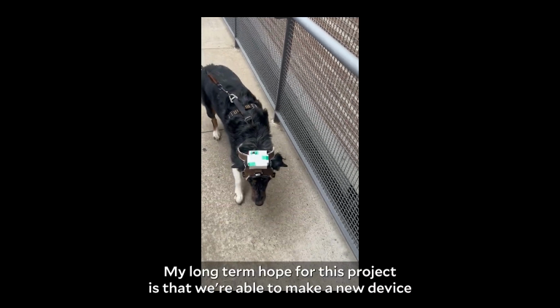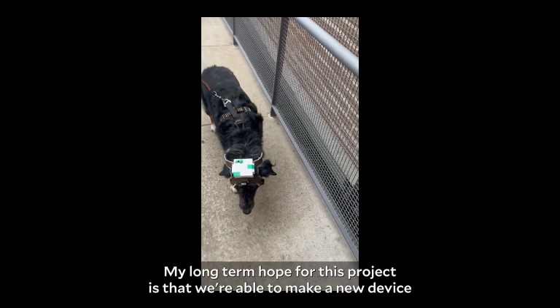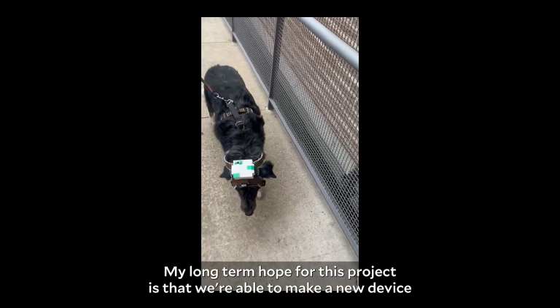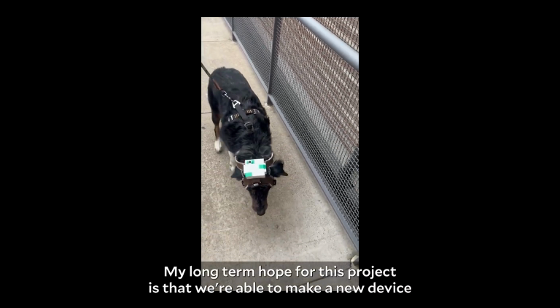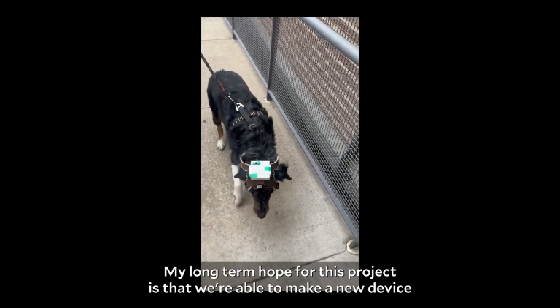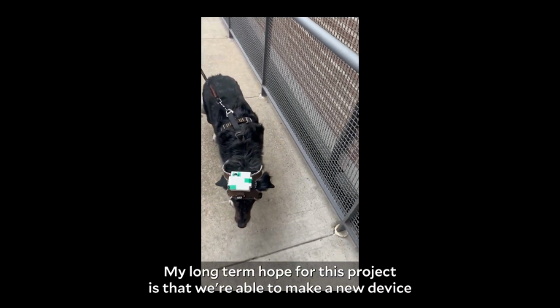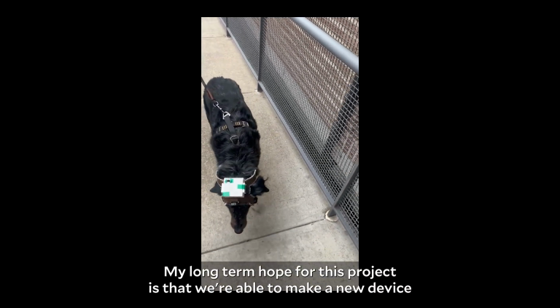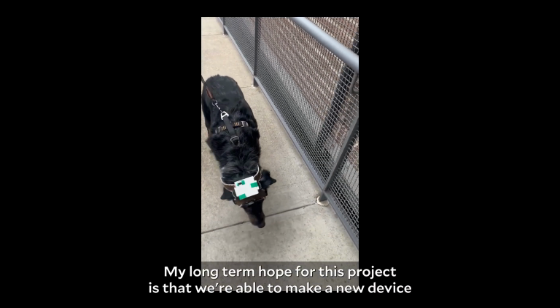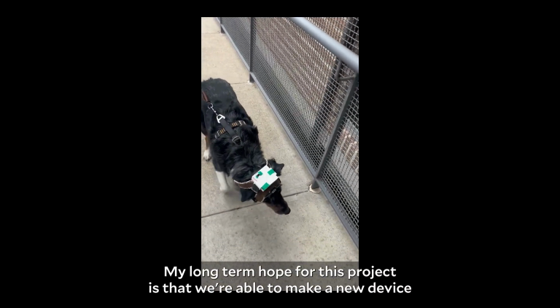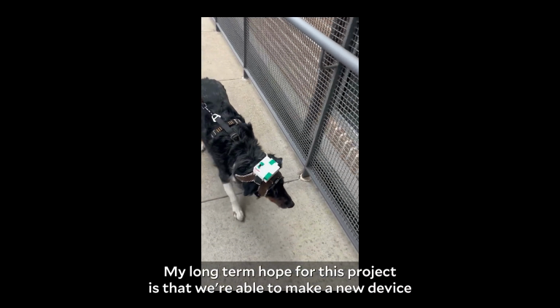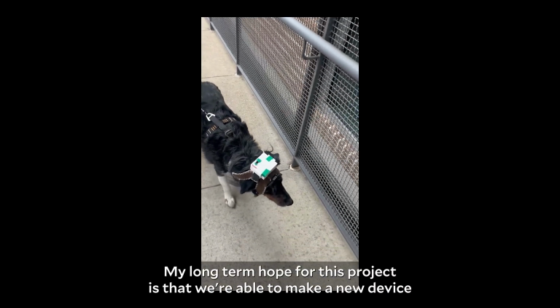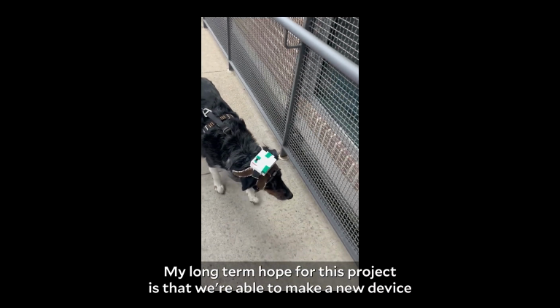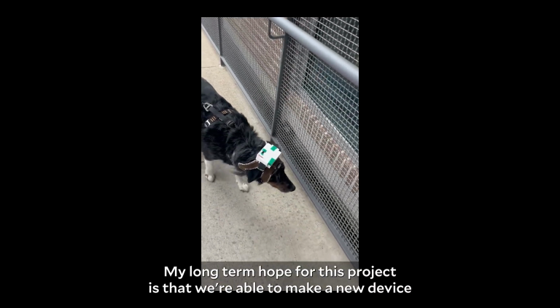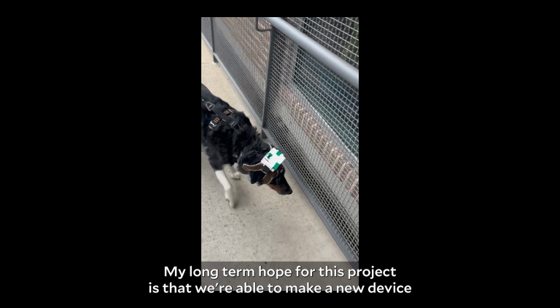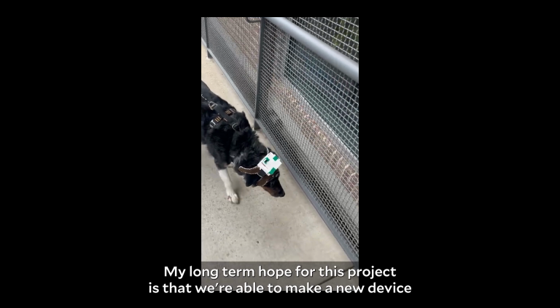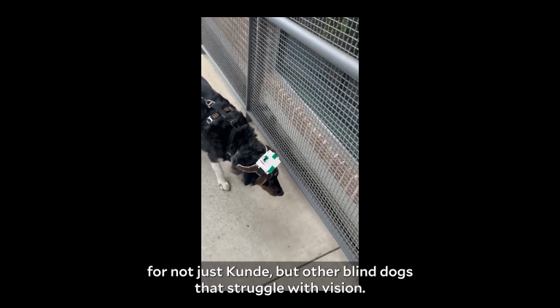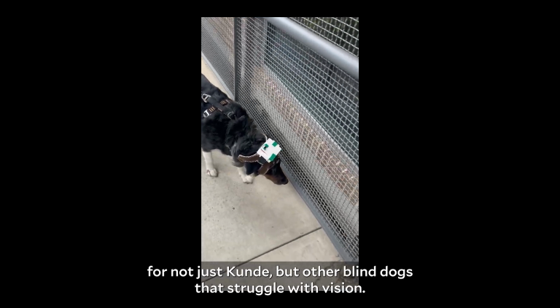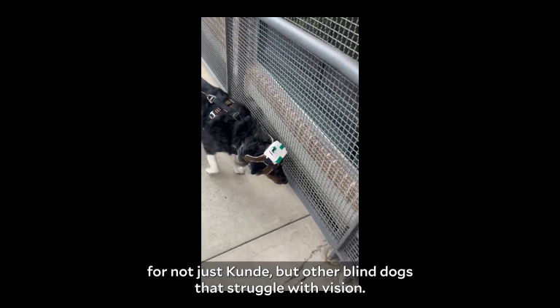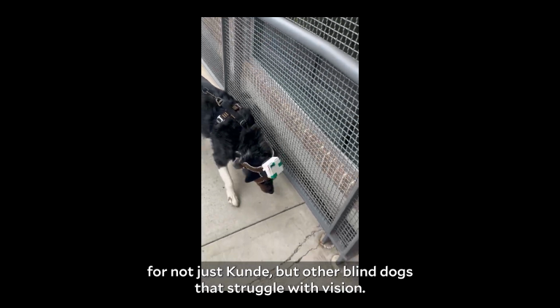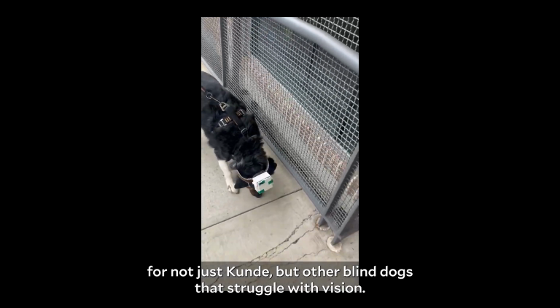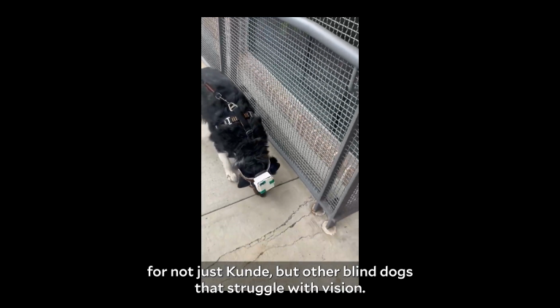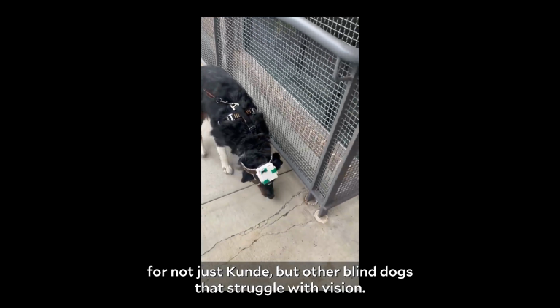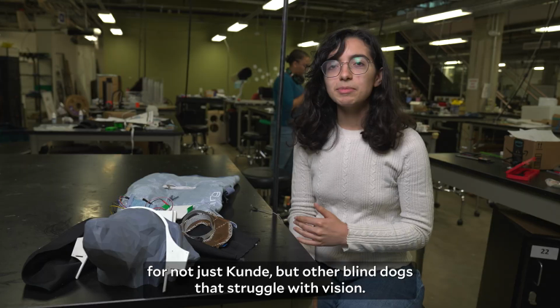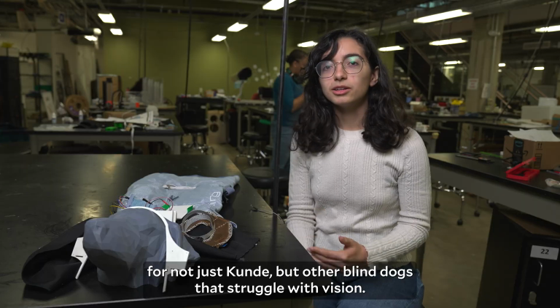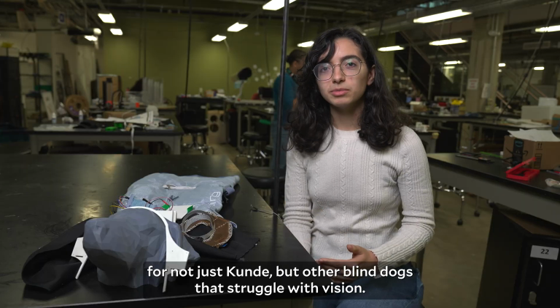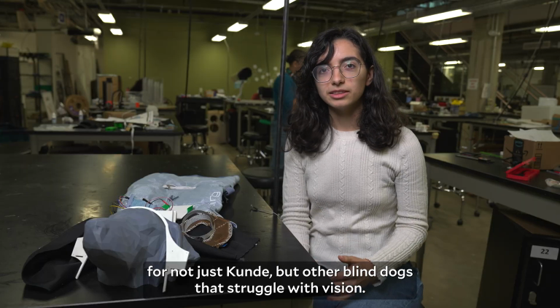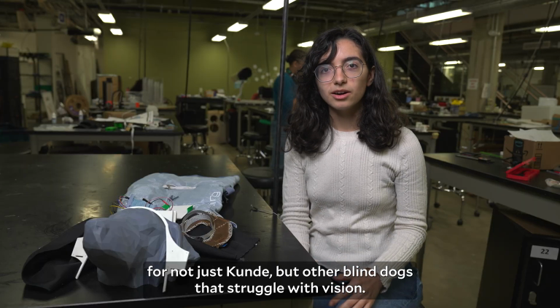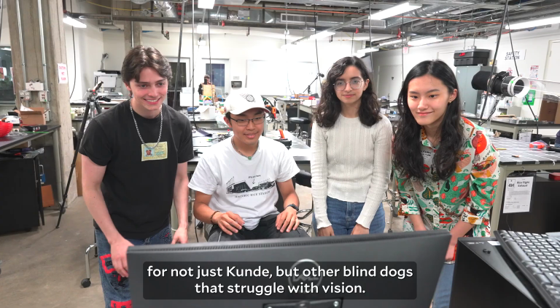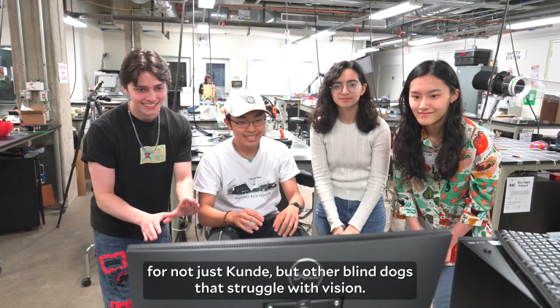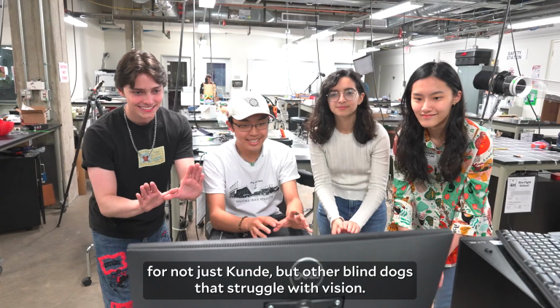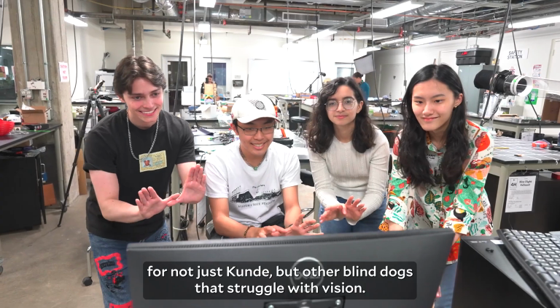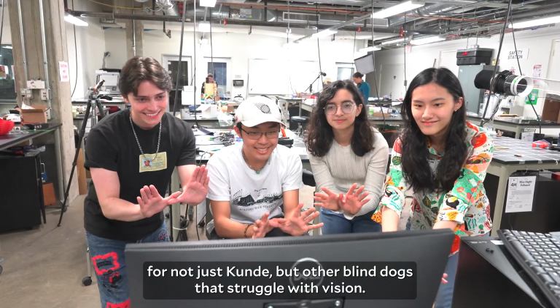My long-term hope for this project is that we're able to make a new device for not just Koundé but other blind dogs that struggle with vision.